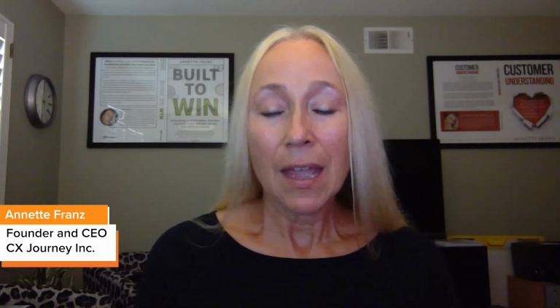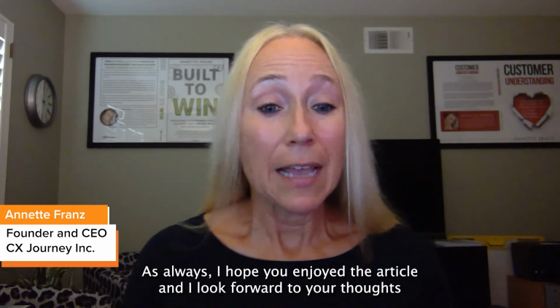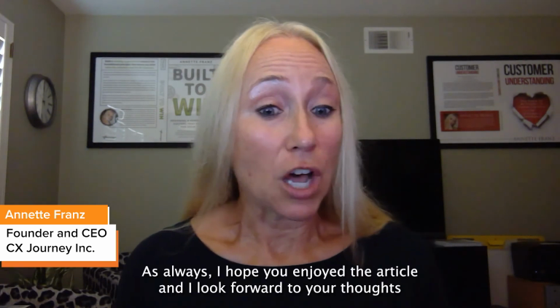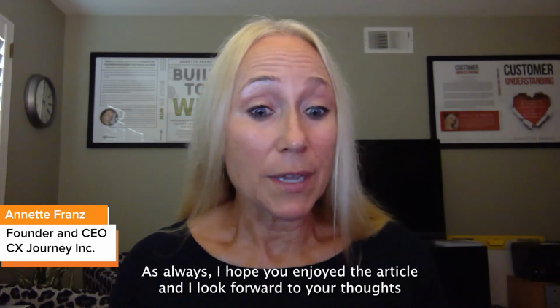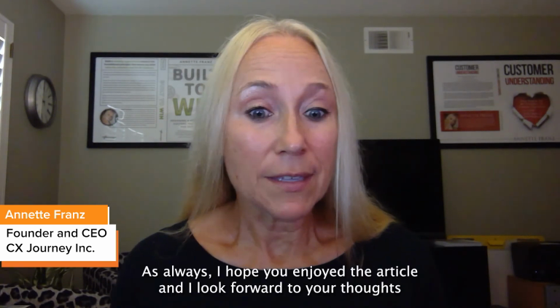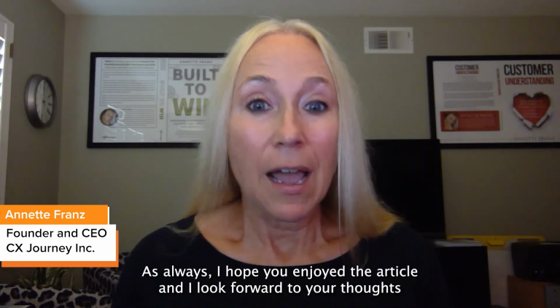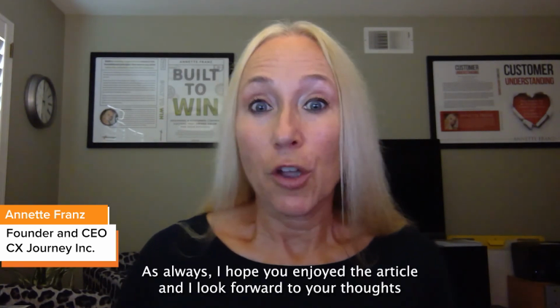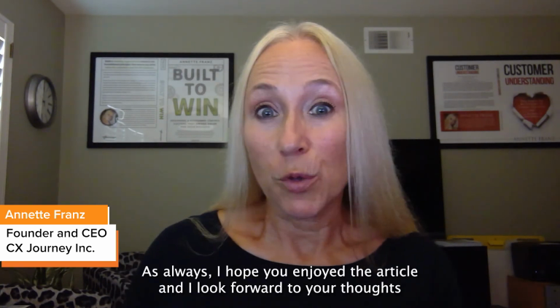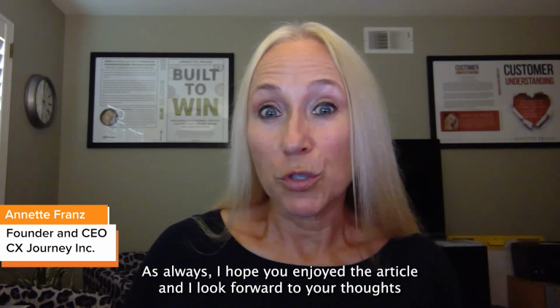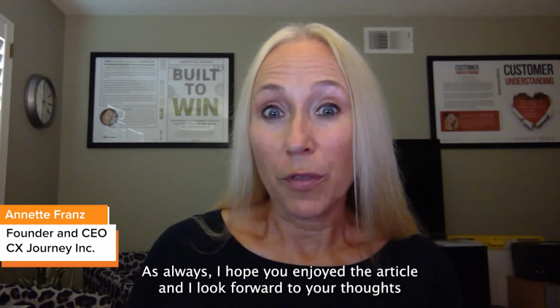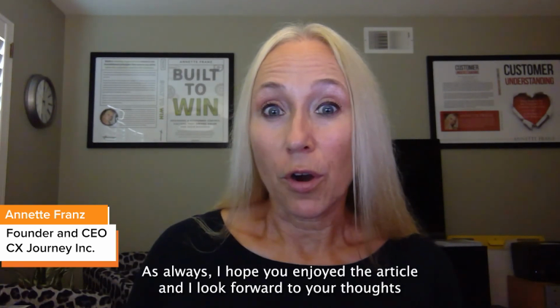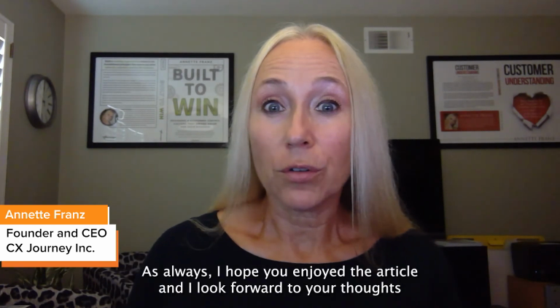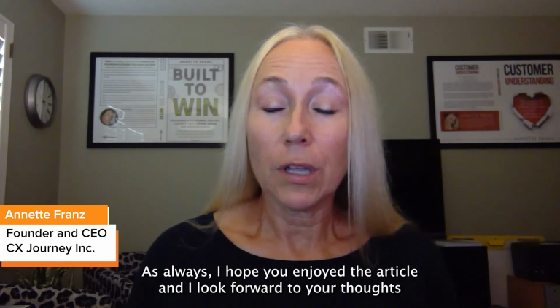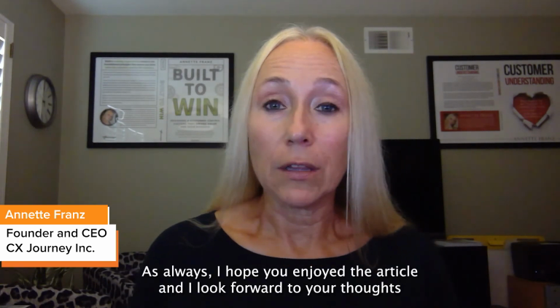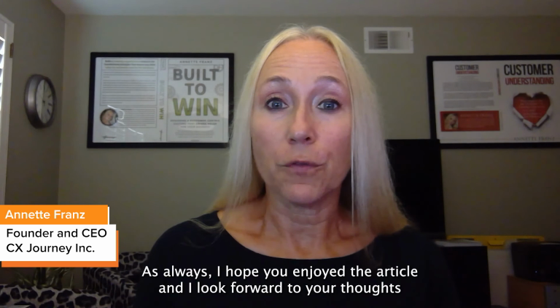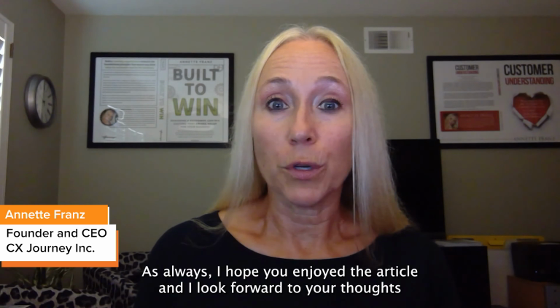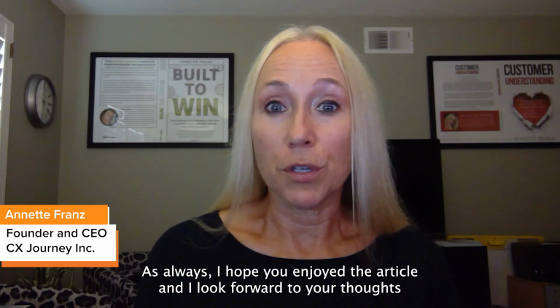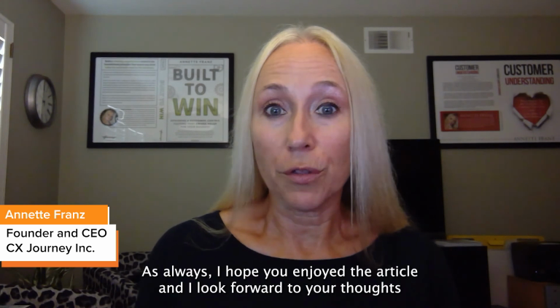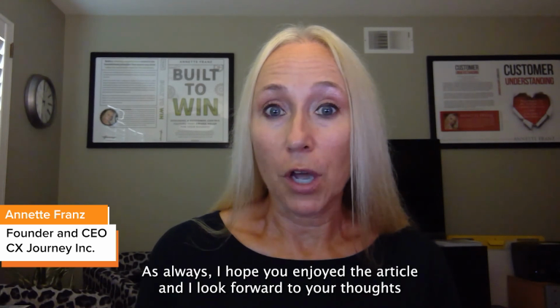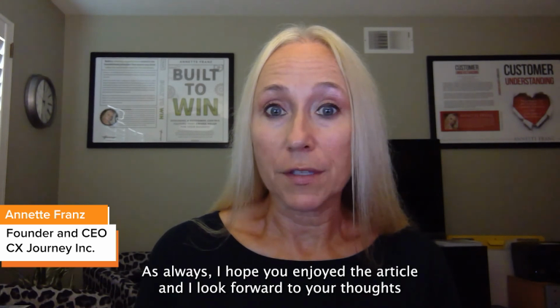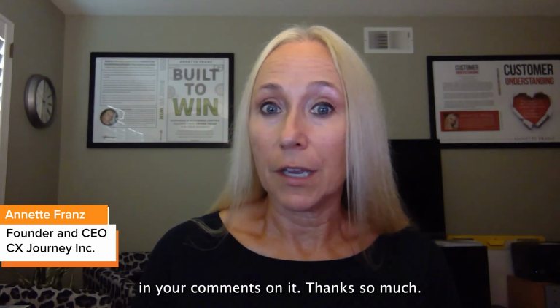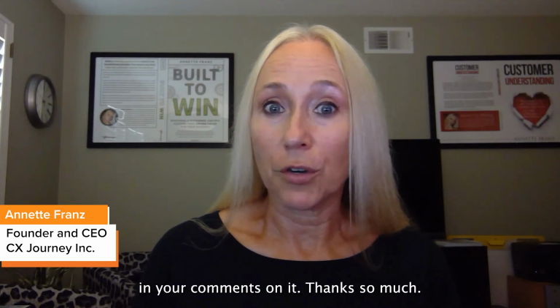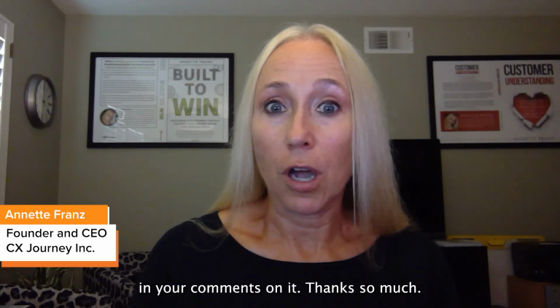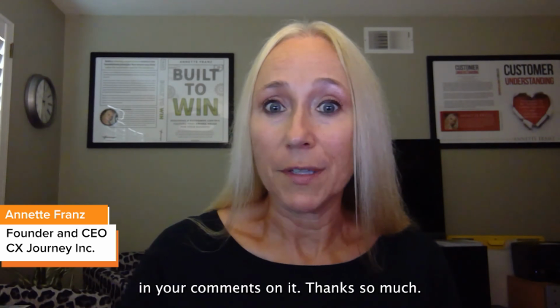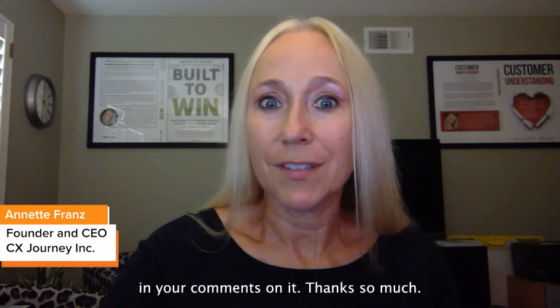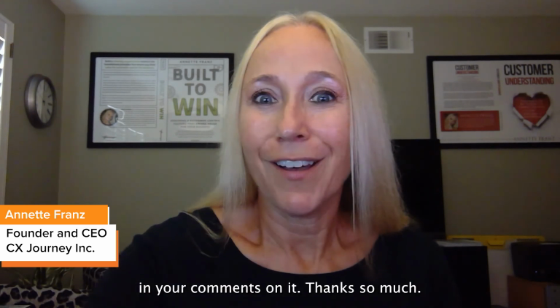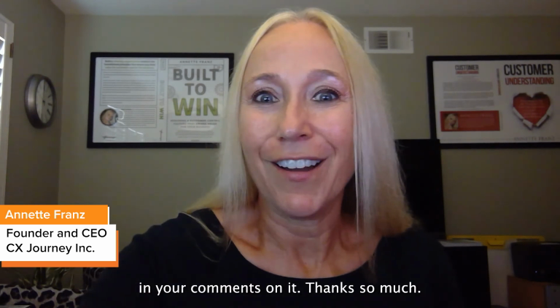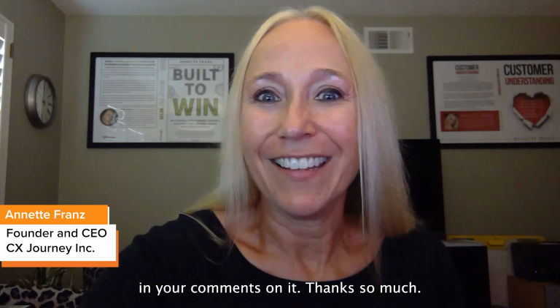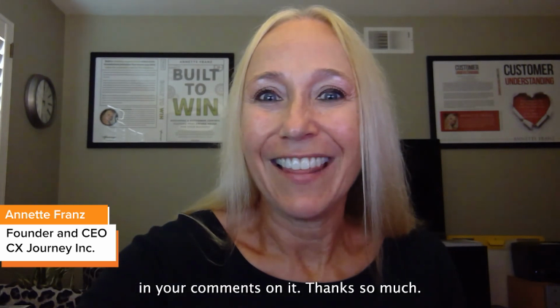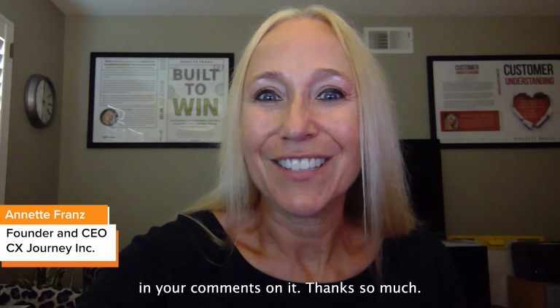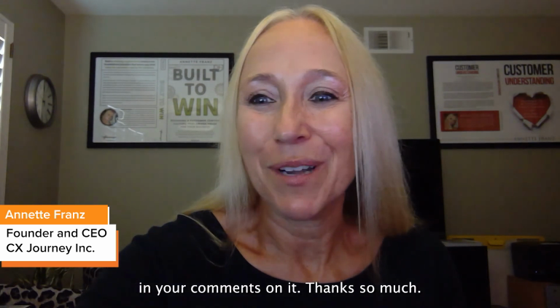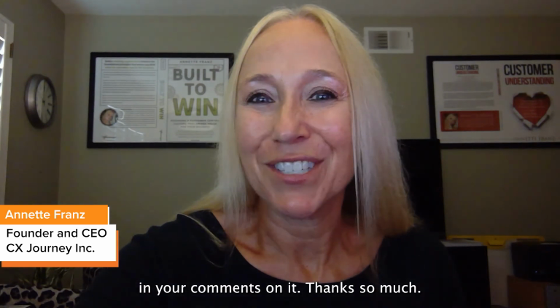As always, I hope you enjoyed the article and I look forward to your thoughts and your comments on it. Thanks so much.